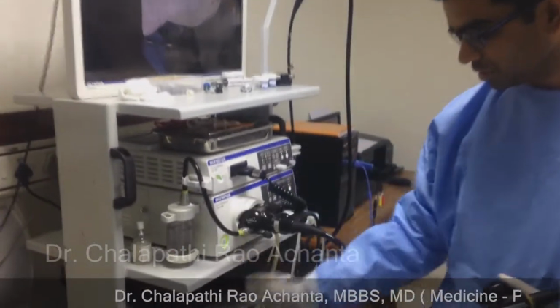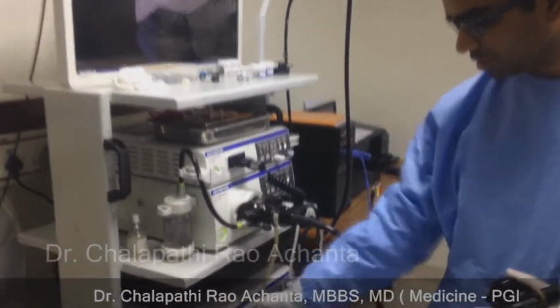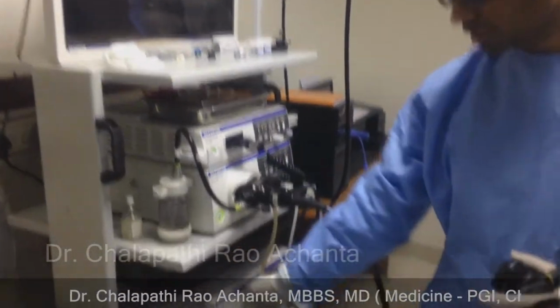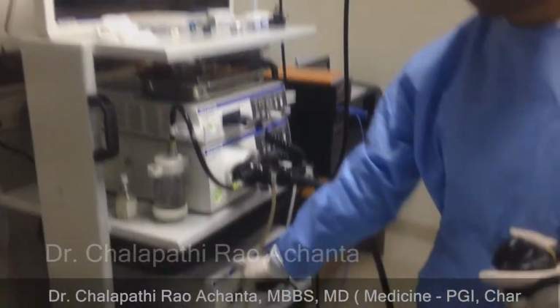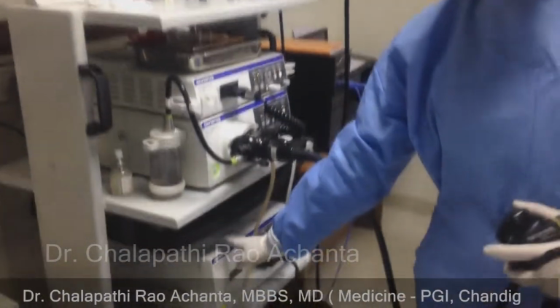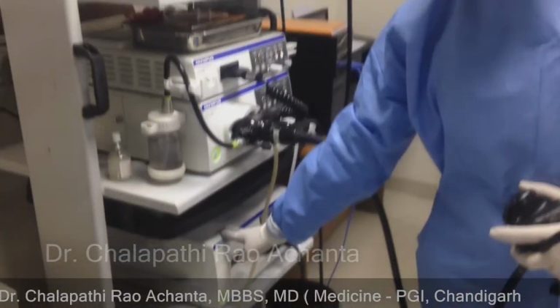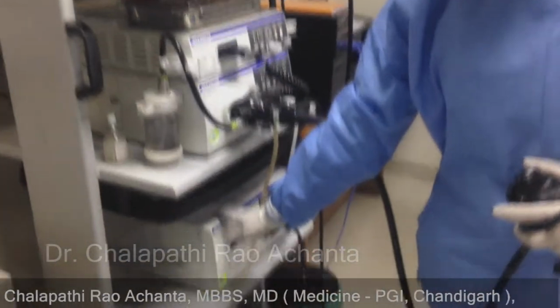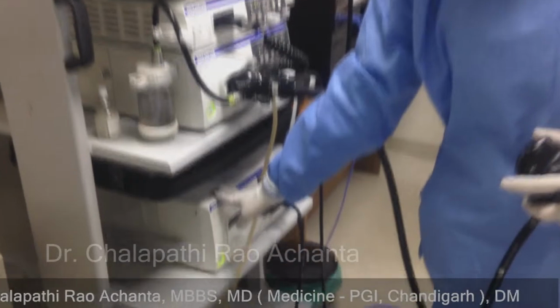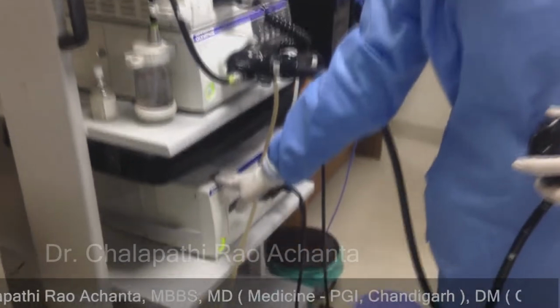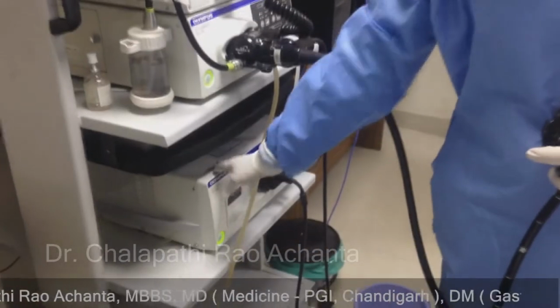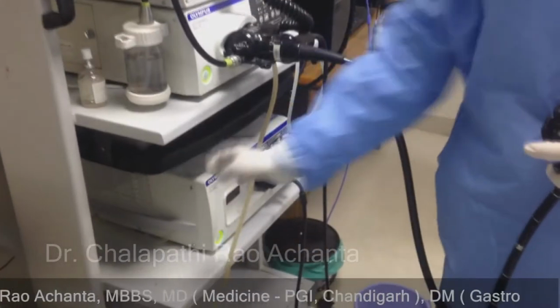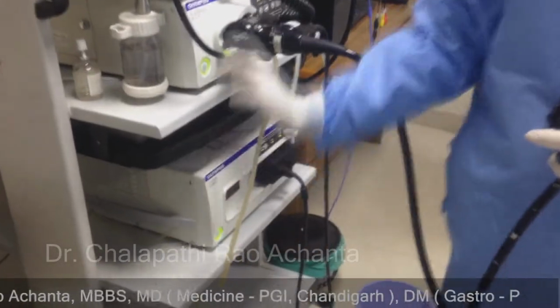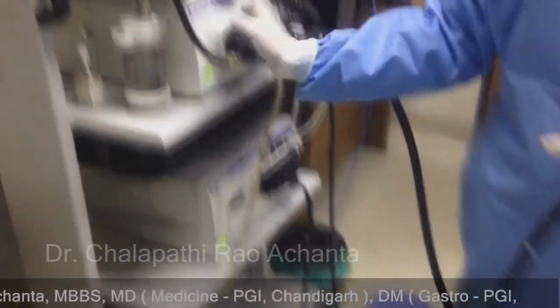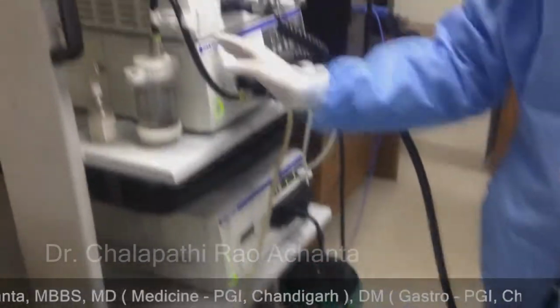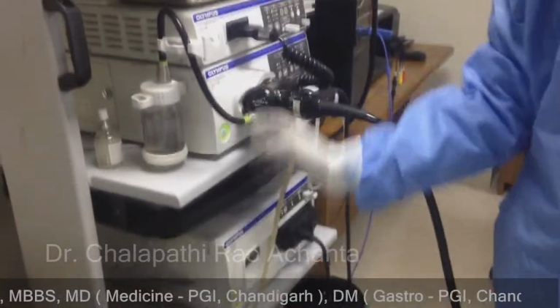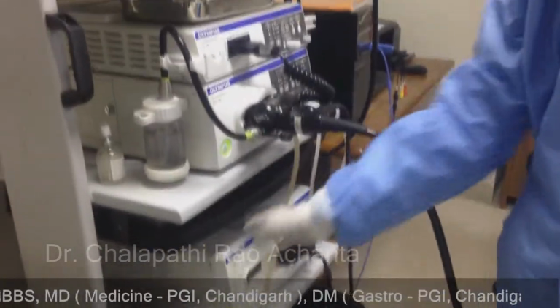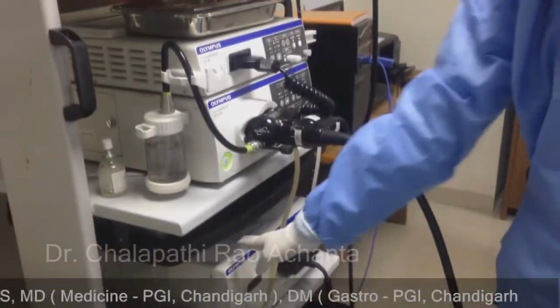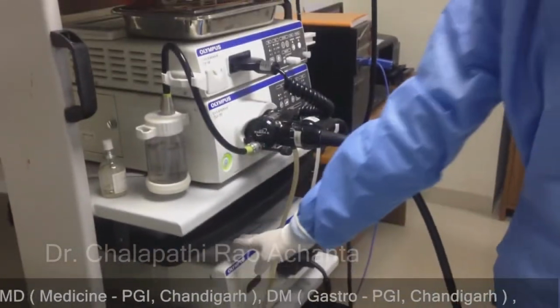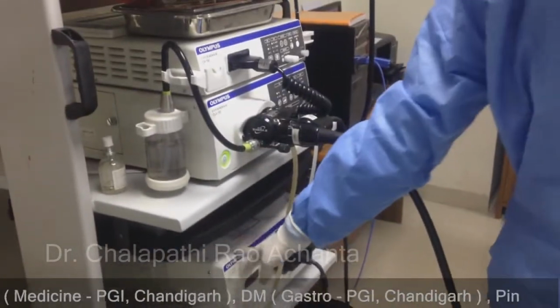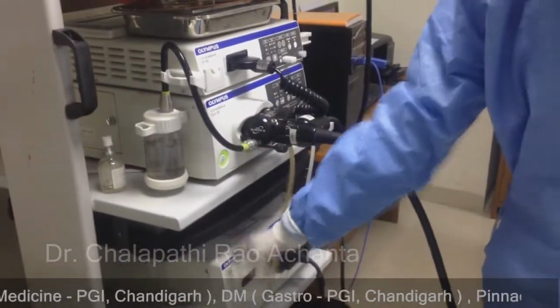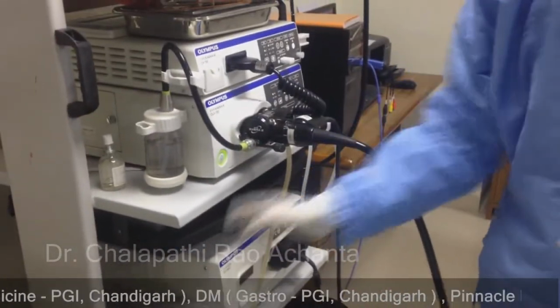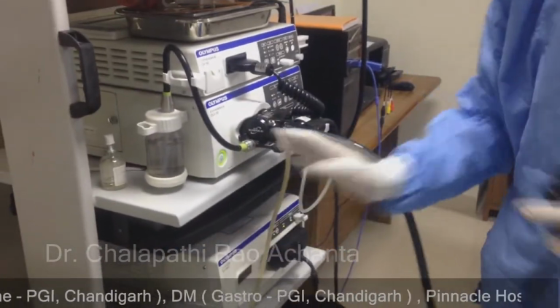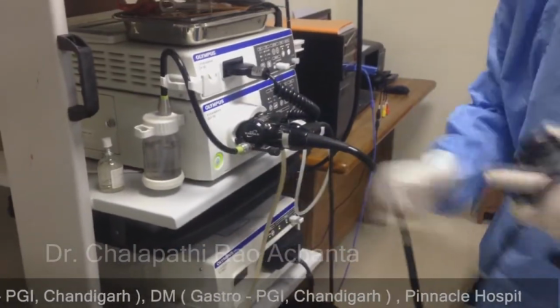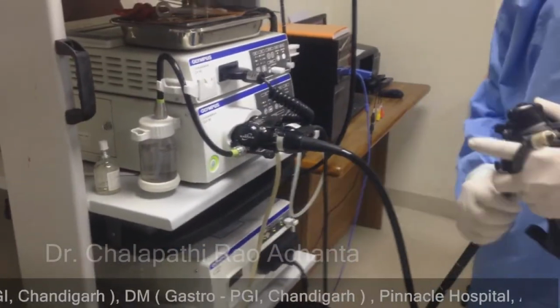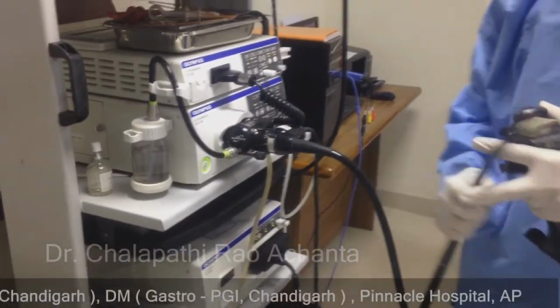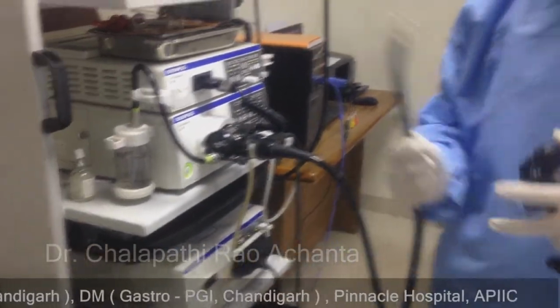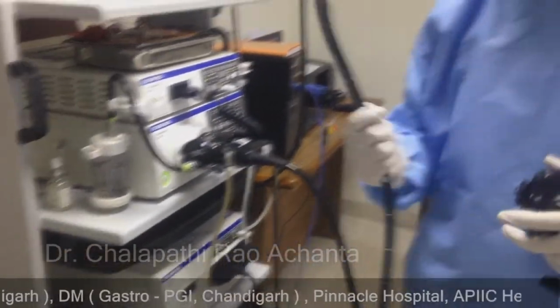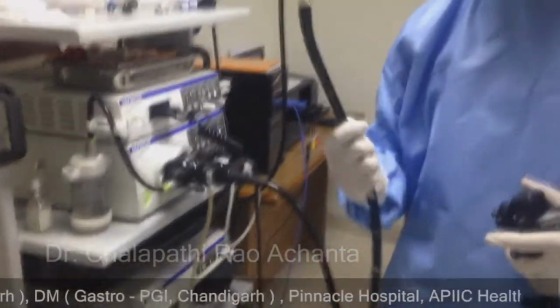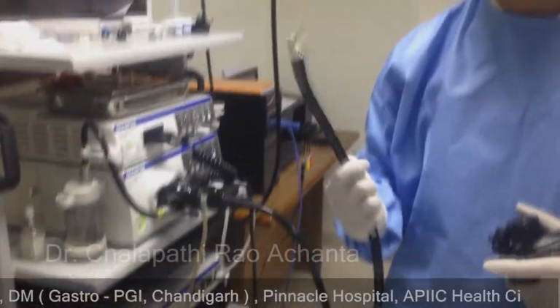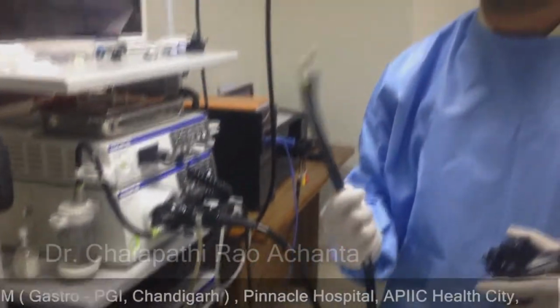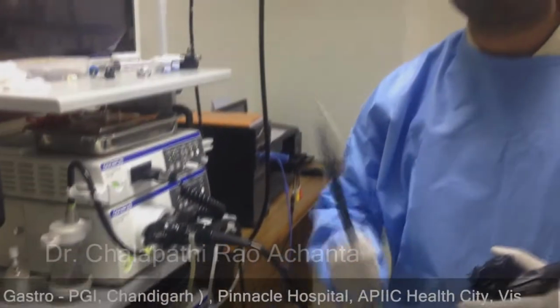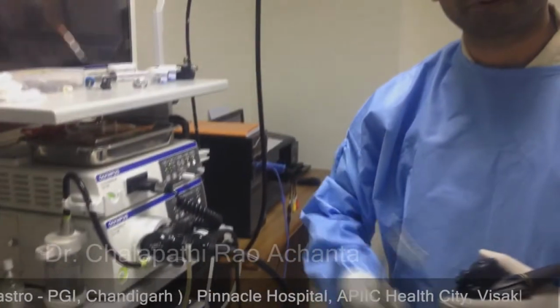This is ultrasound equipment. We have to sync with endoscopic ultrasound equipment.